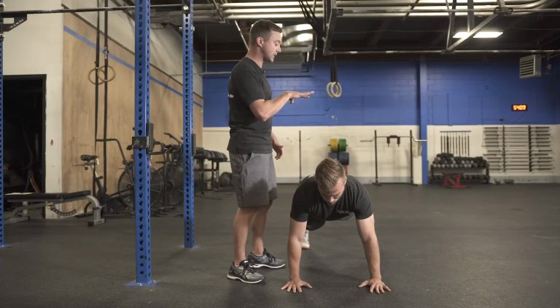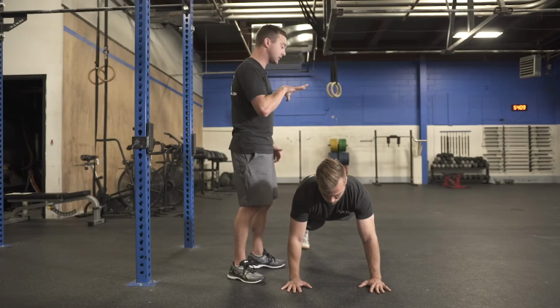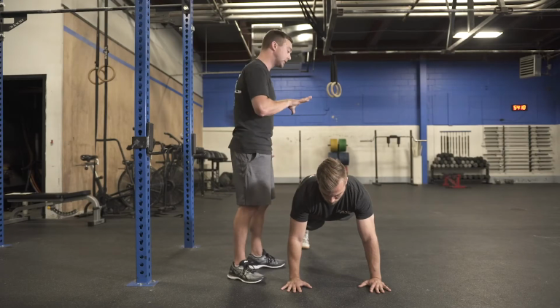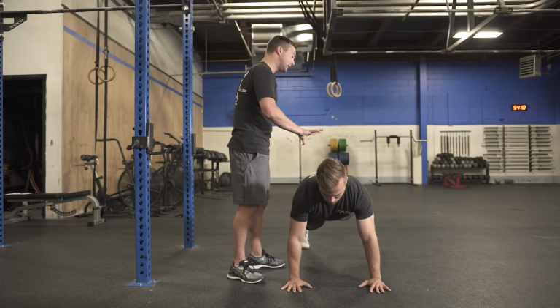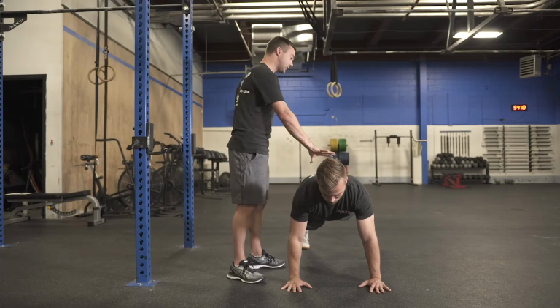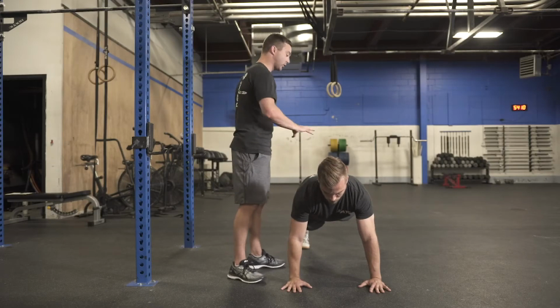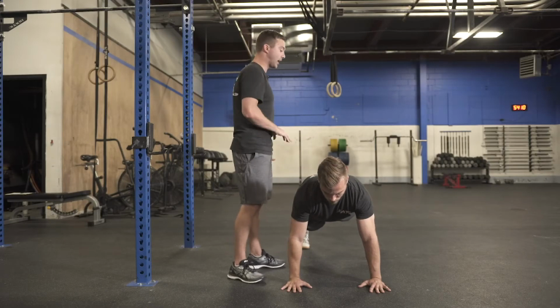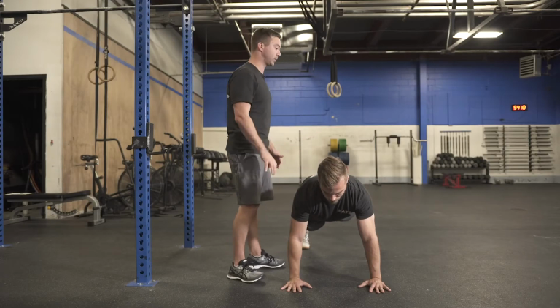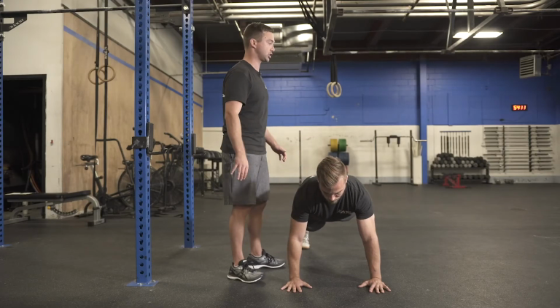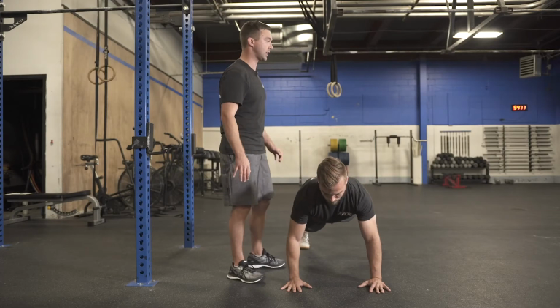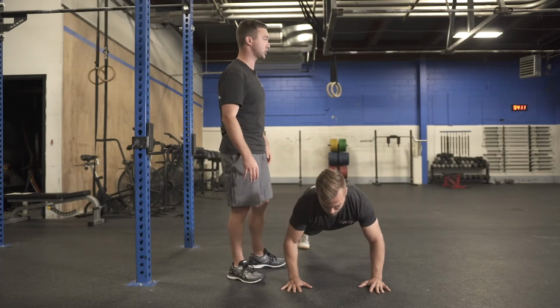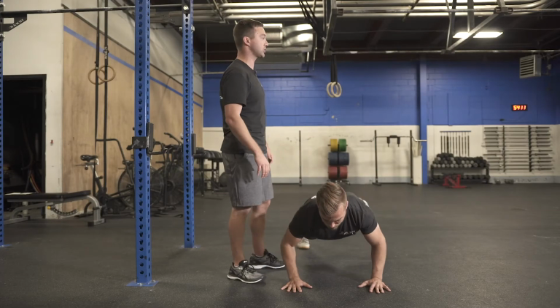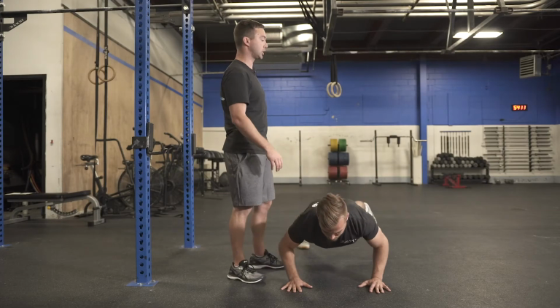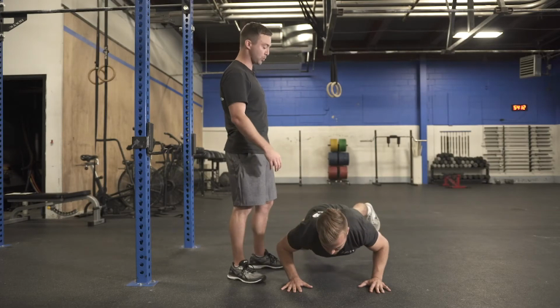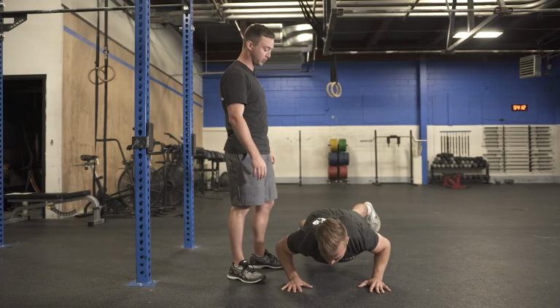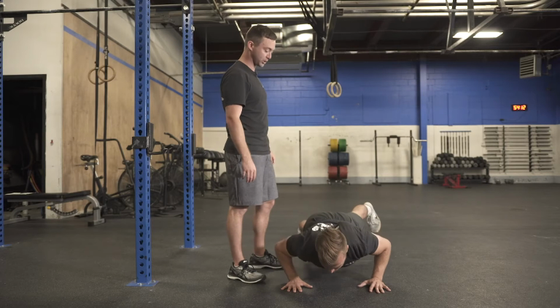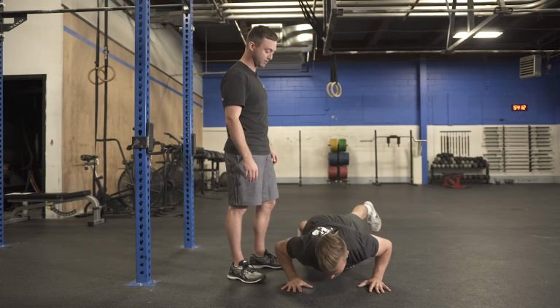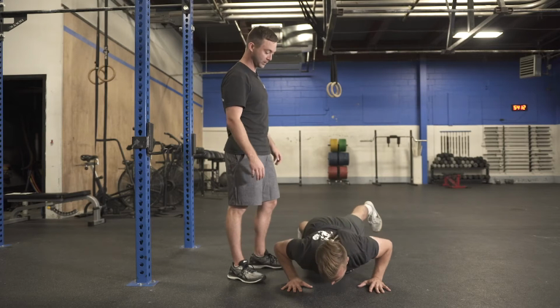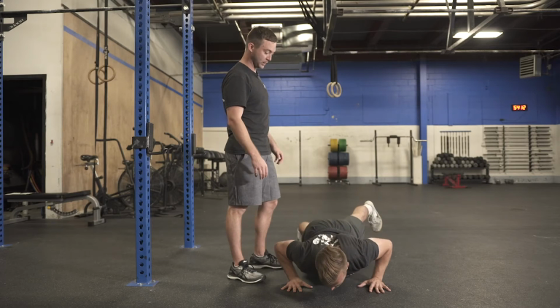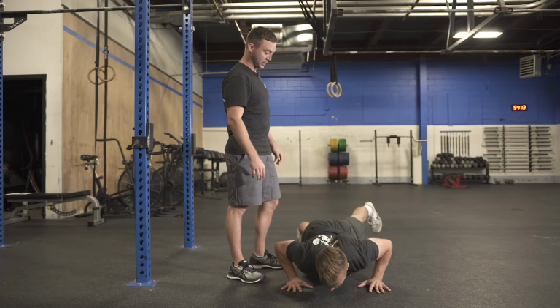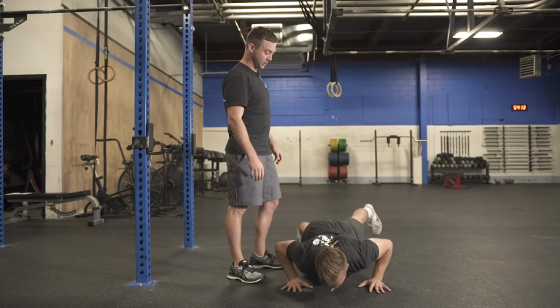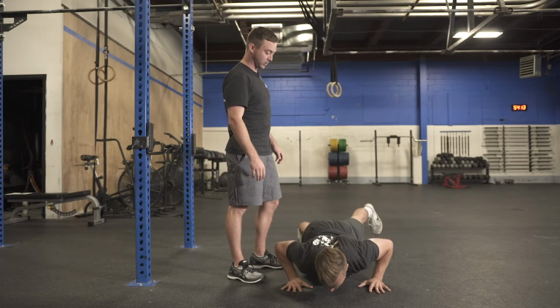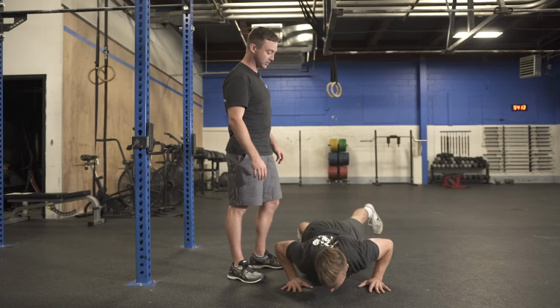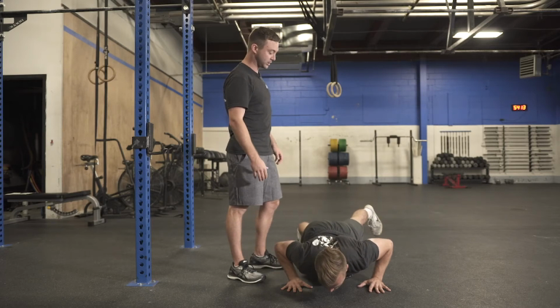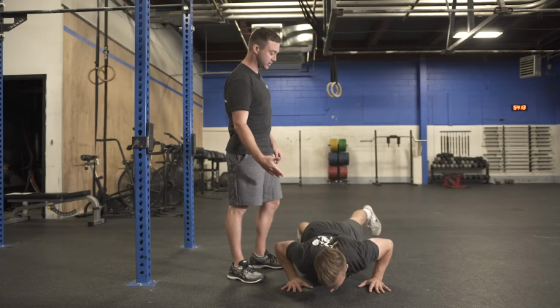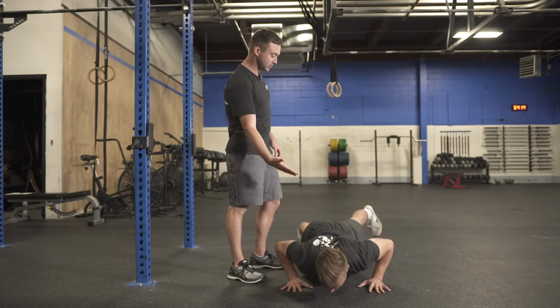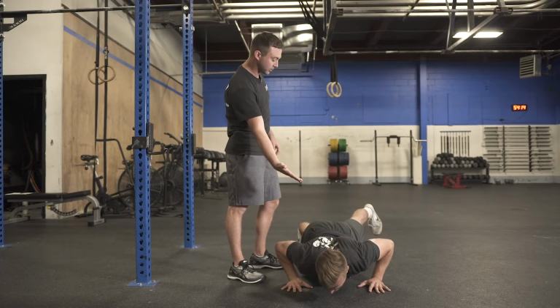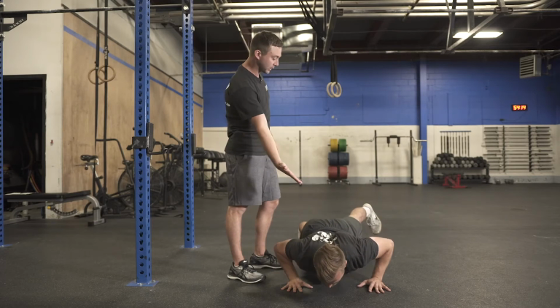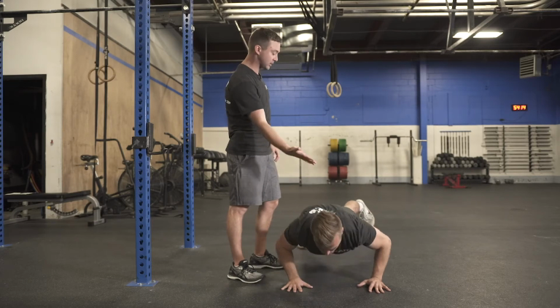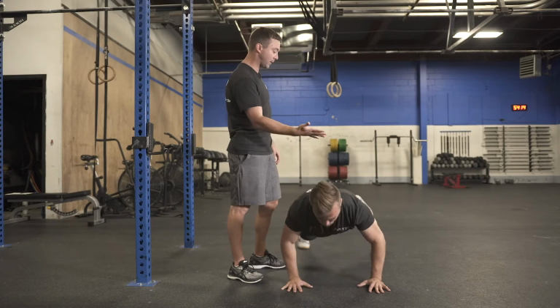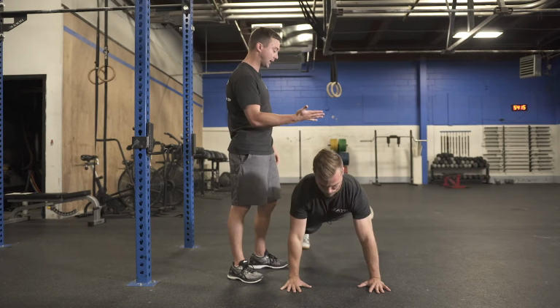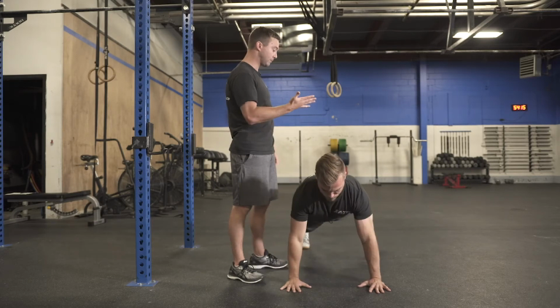He's going to lead to the ground with his chest just like a normal push-up. Once he touches, he's going to bring himself back up.